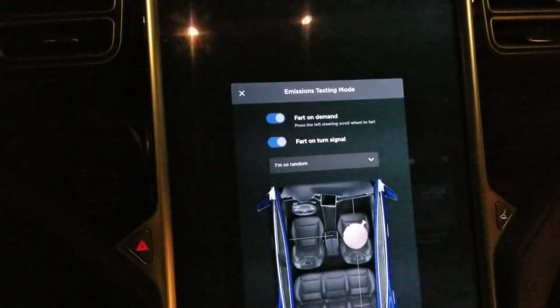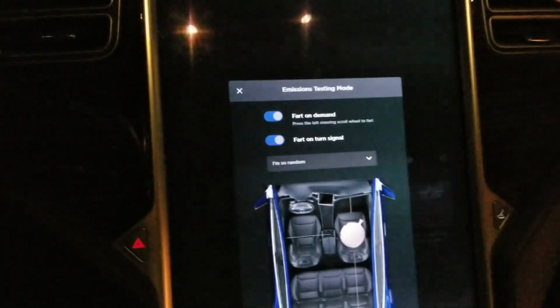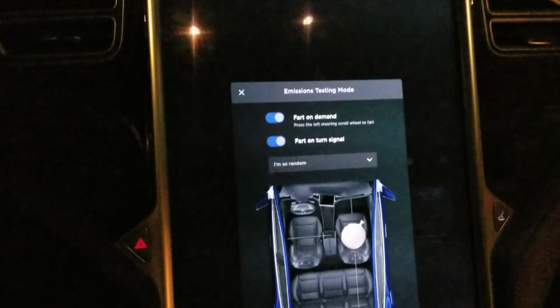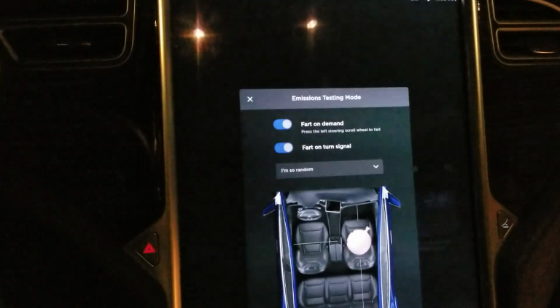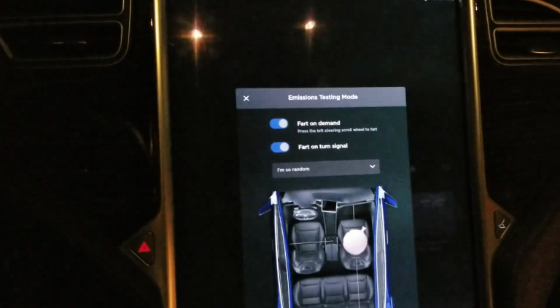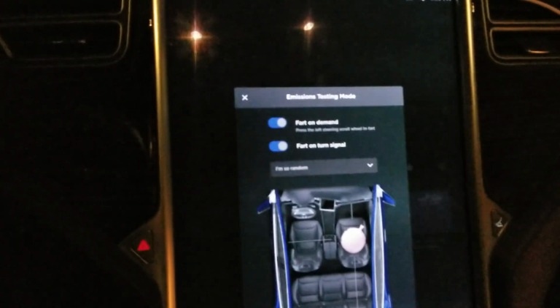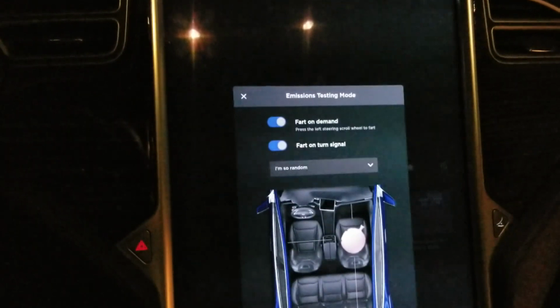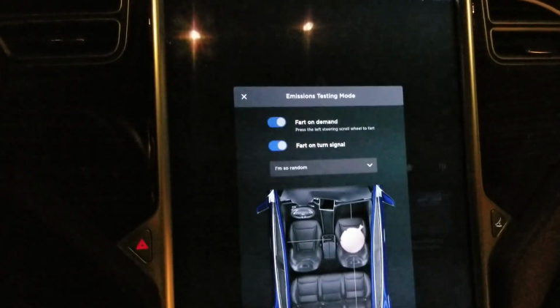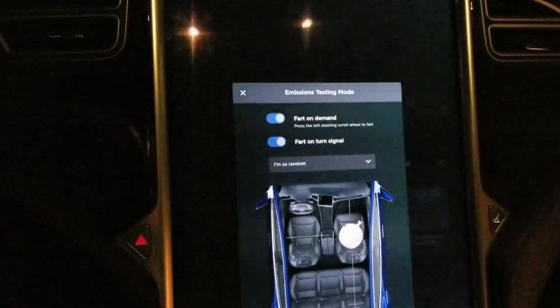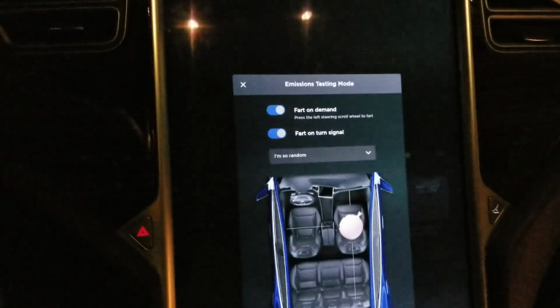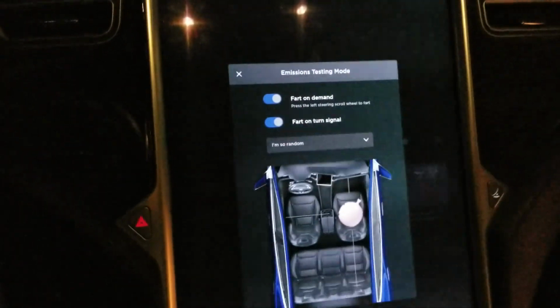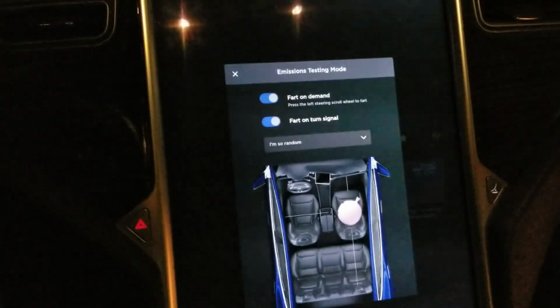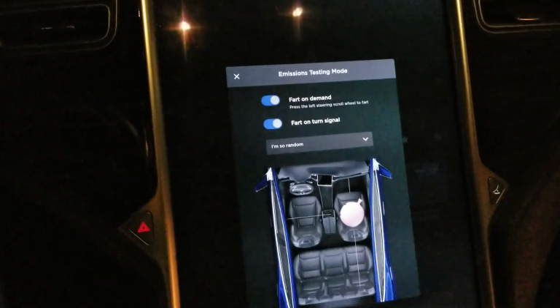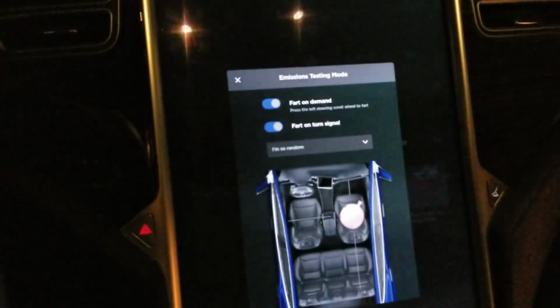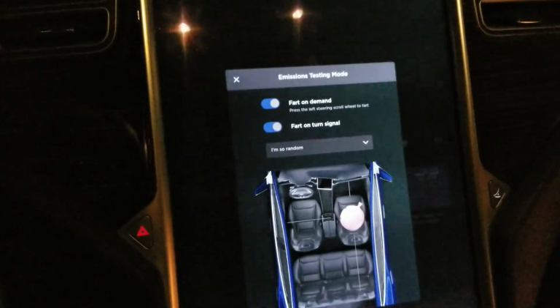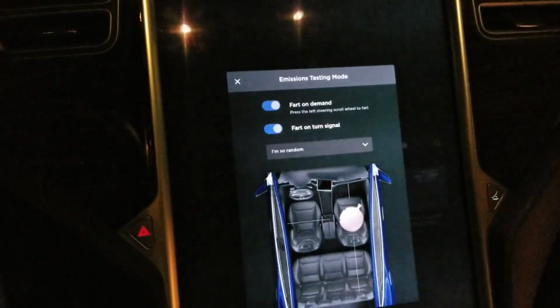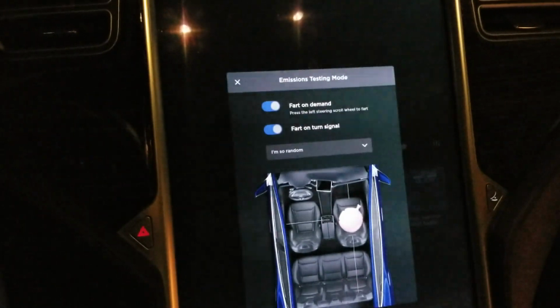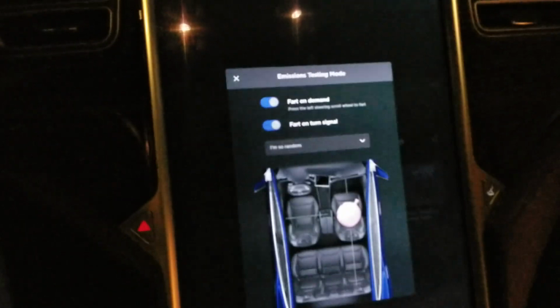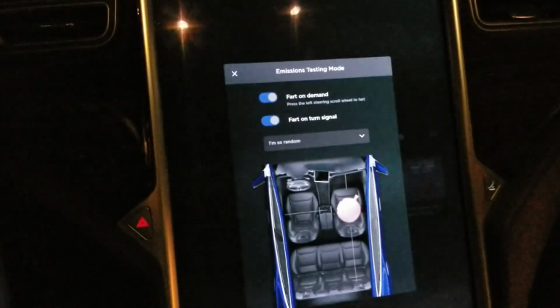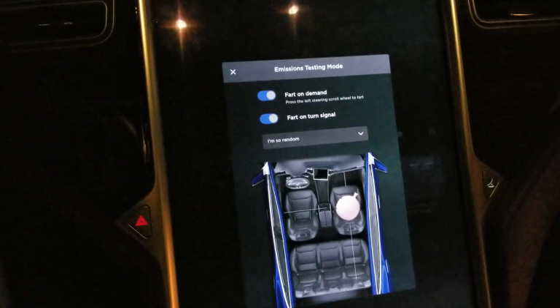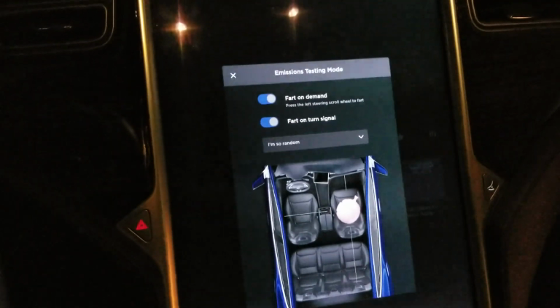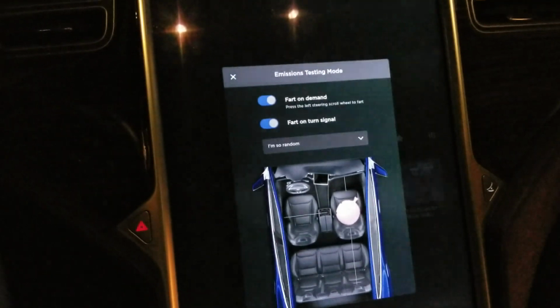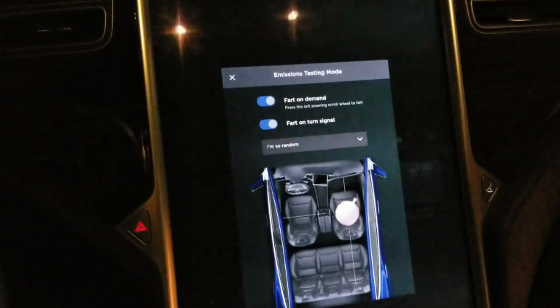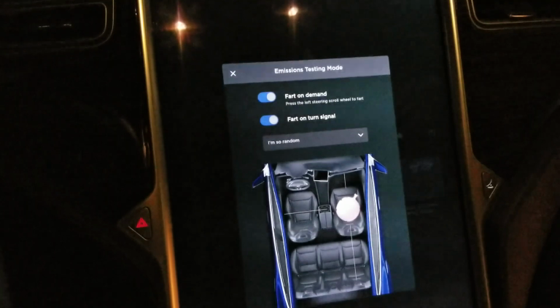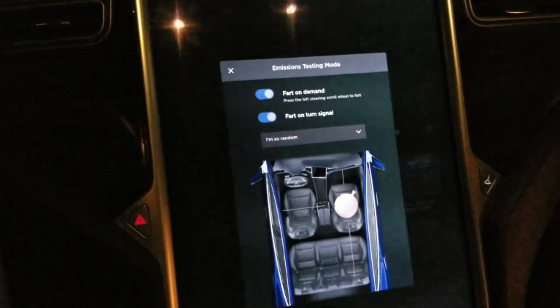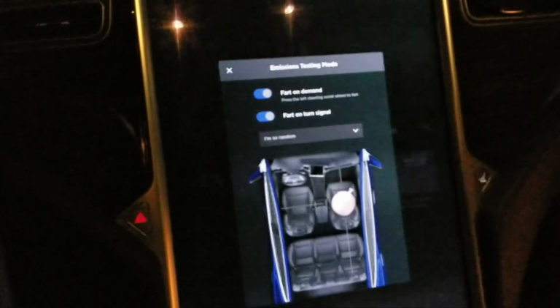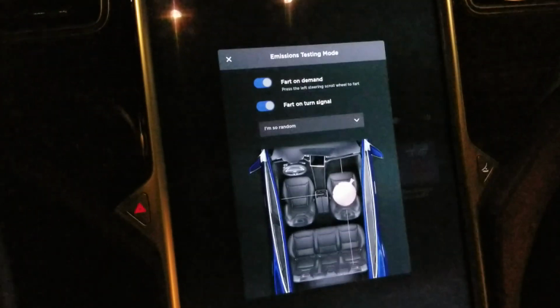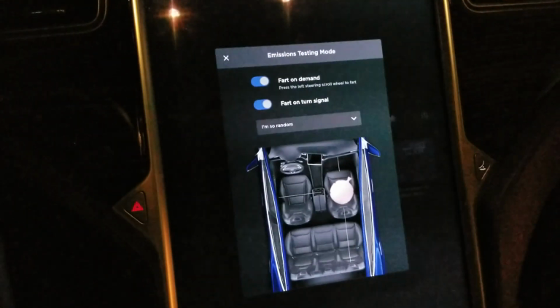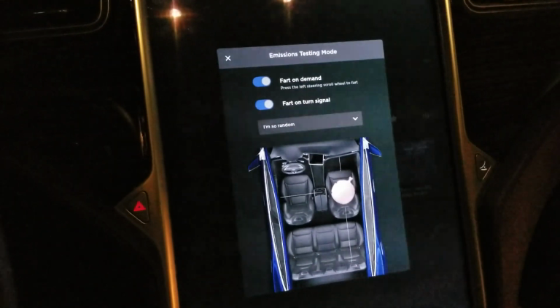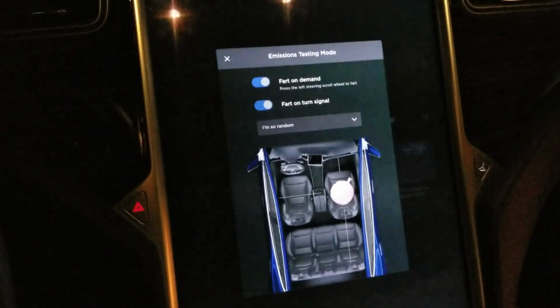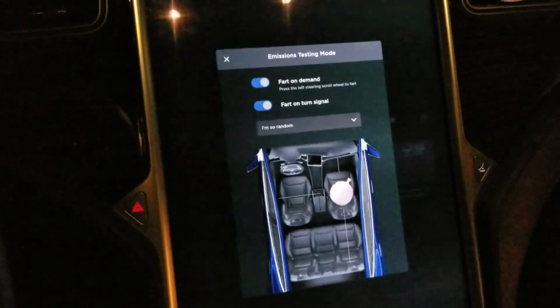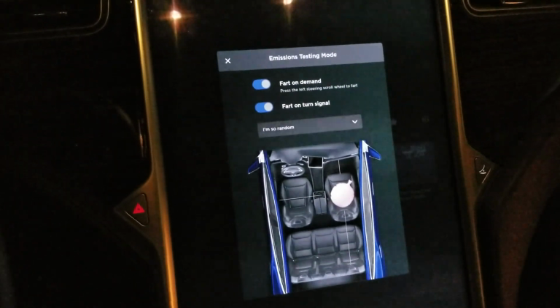Thanks for watching, guys. Appreciate it. Love it. Enjoy it. Like it. Share it. Subscribe — all that good stuff. I'll catch you later. Tesla Model S secrets.